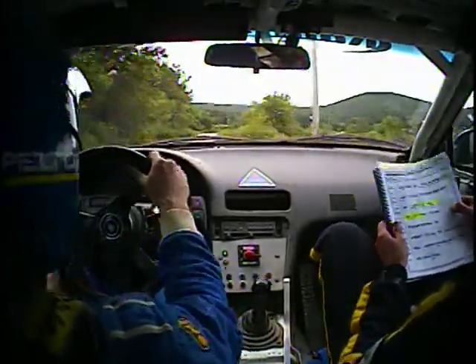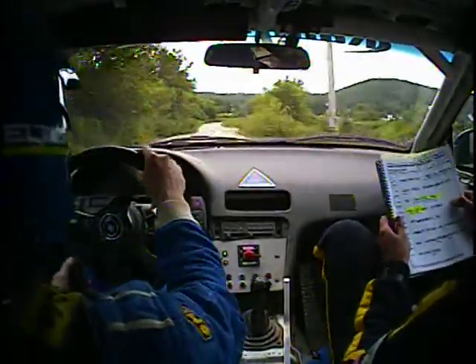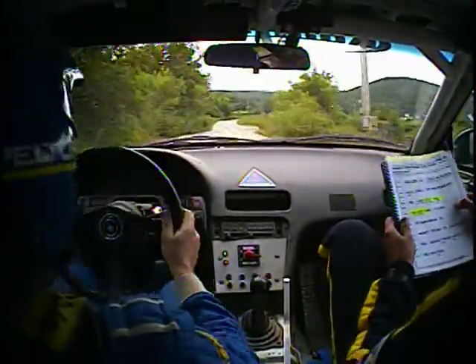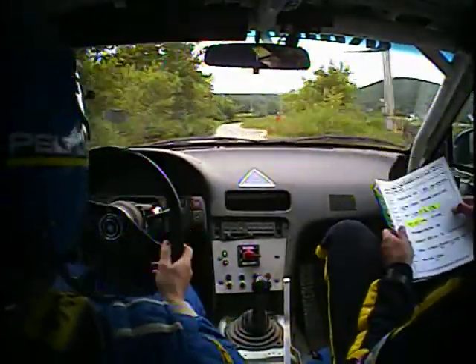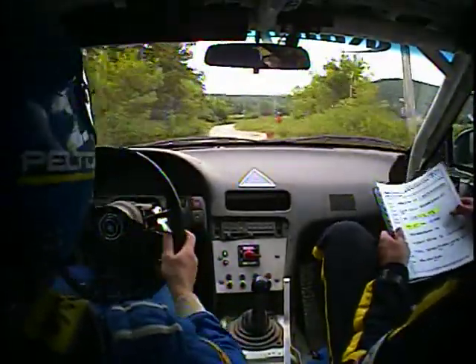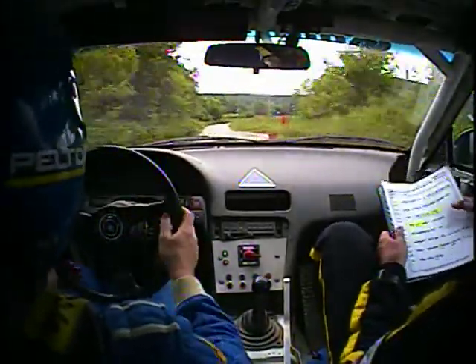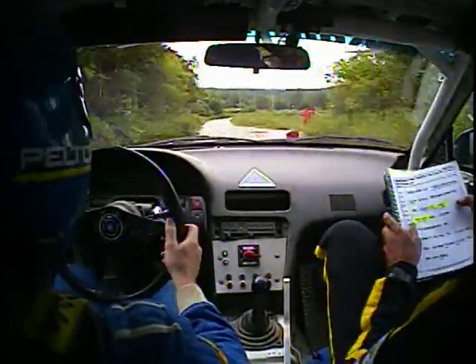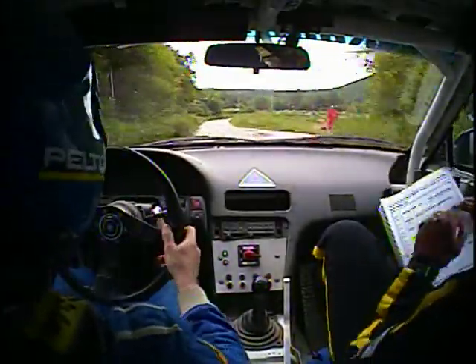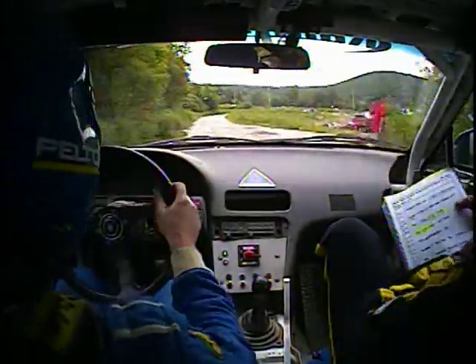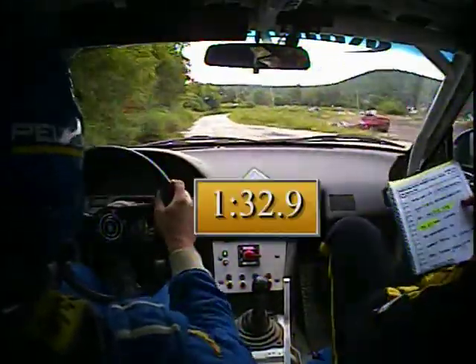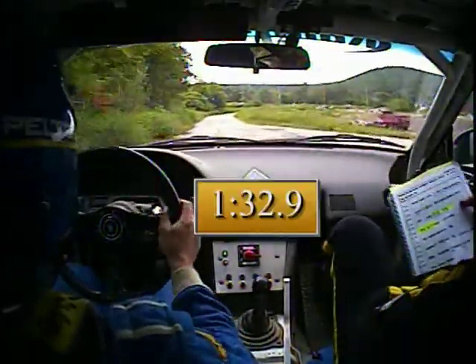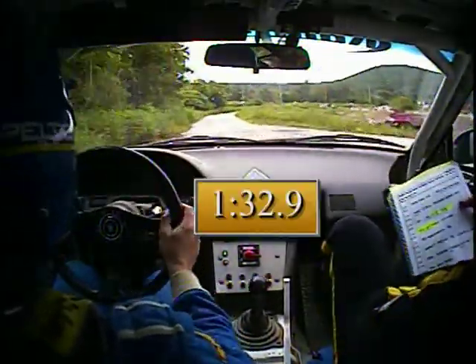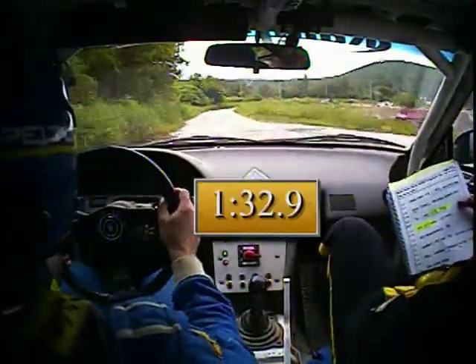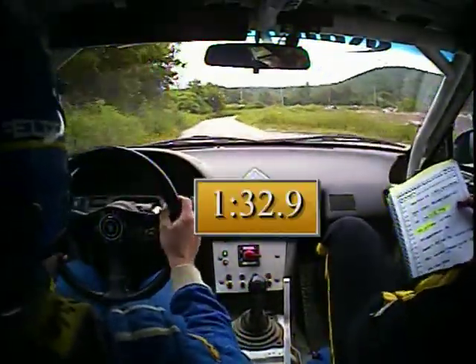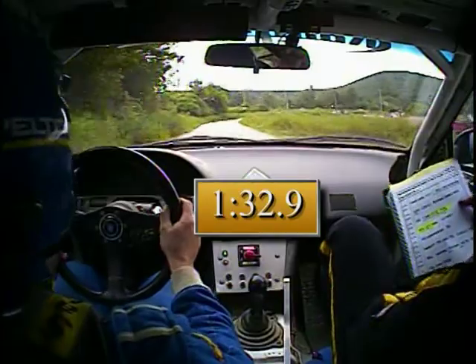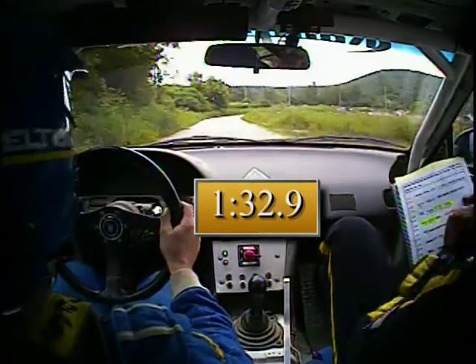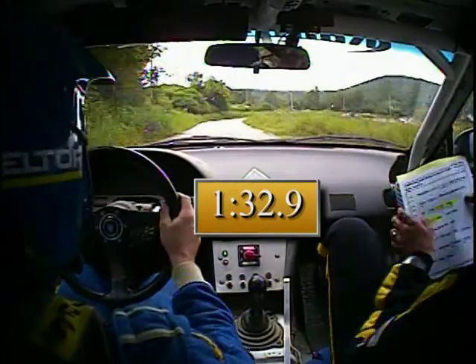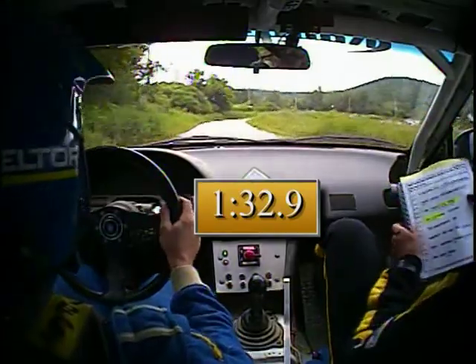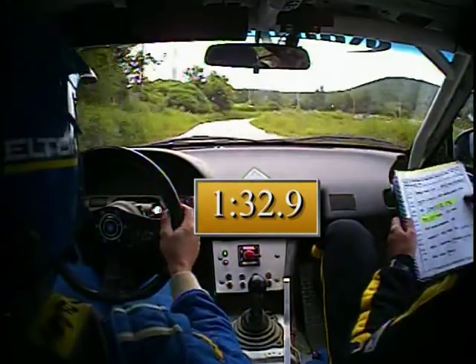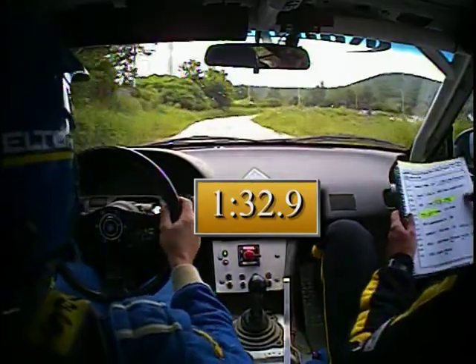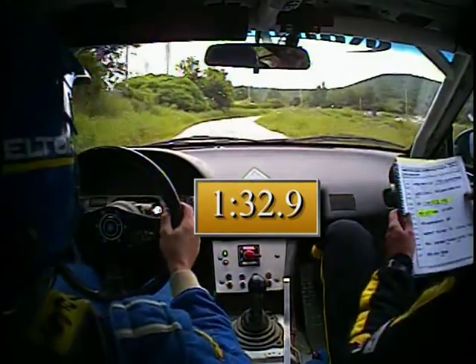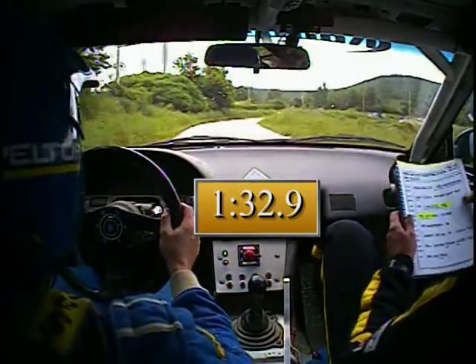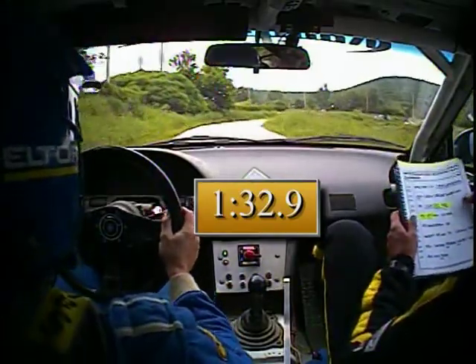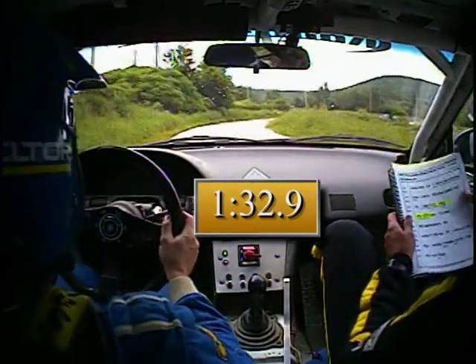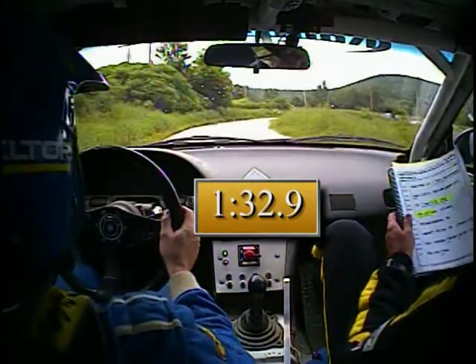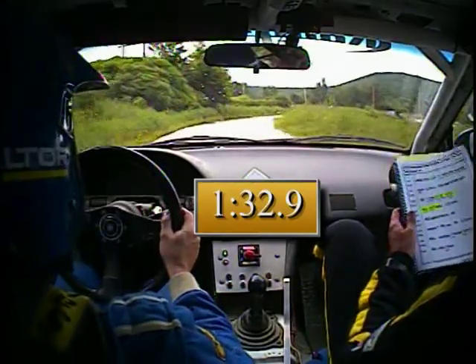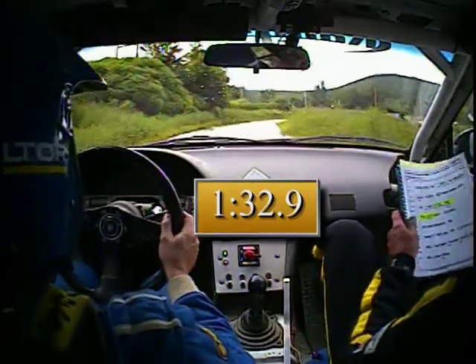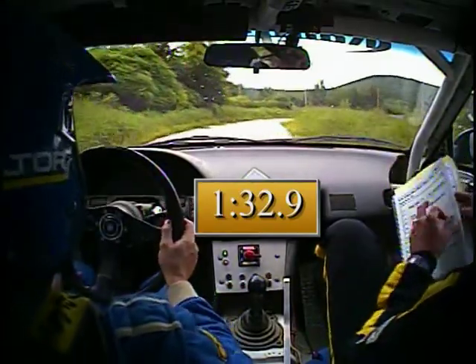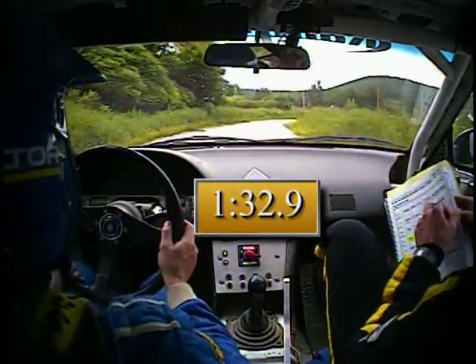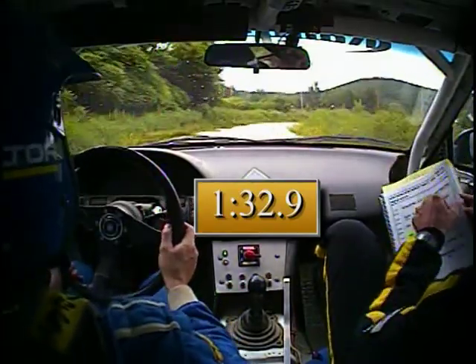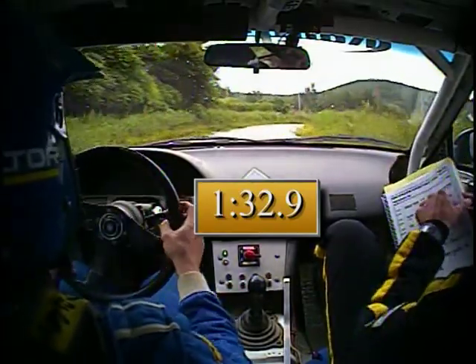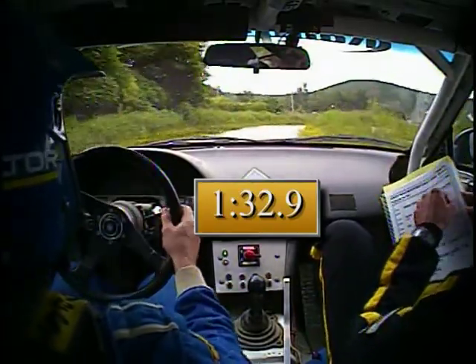Go, go, go, go, go. 934, right 4 minus into stop.